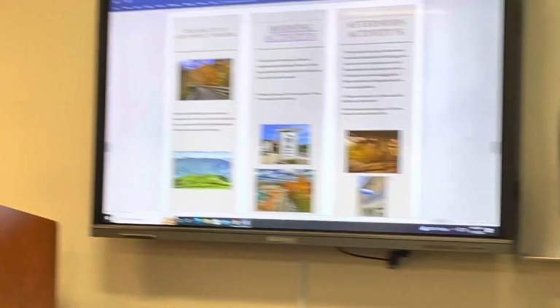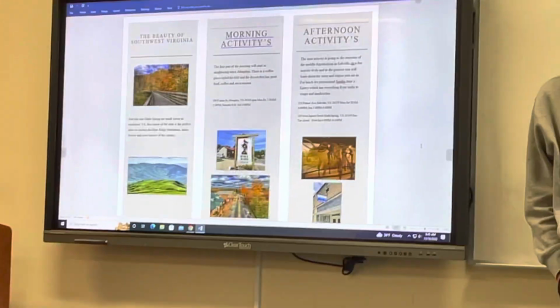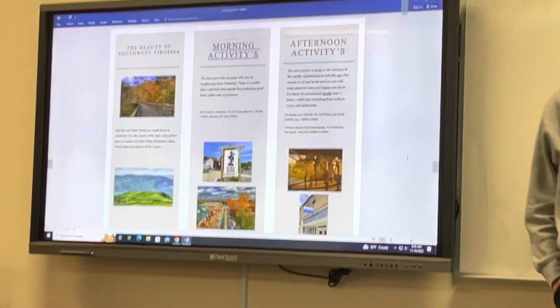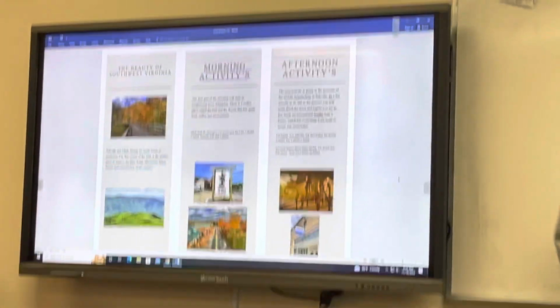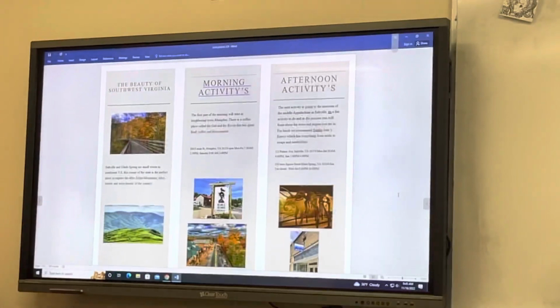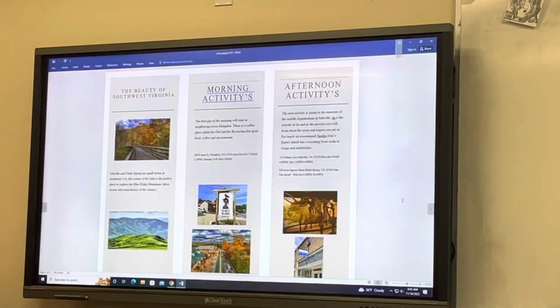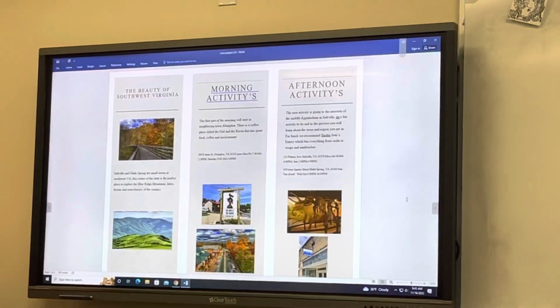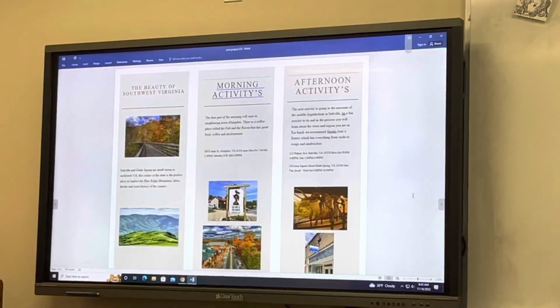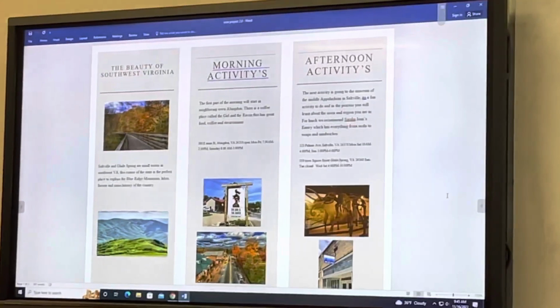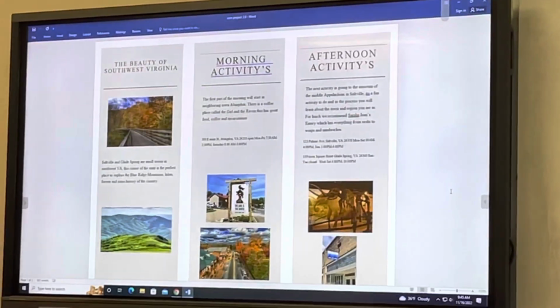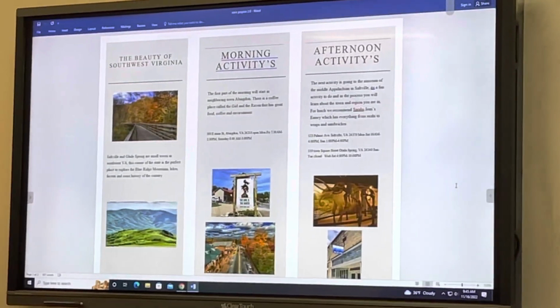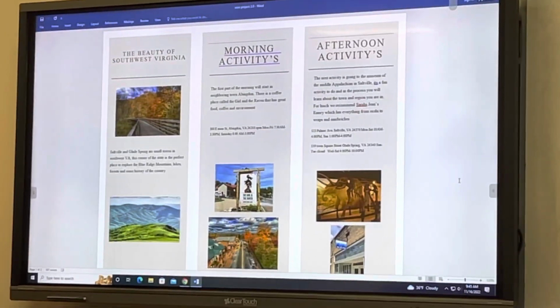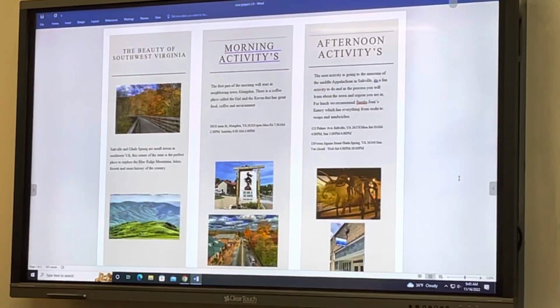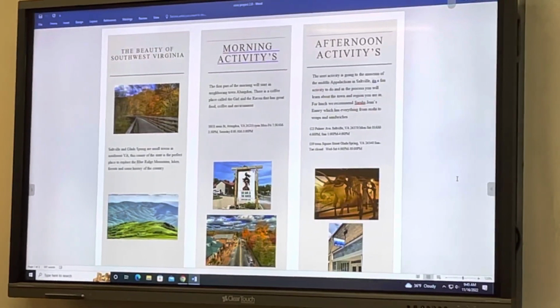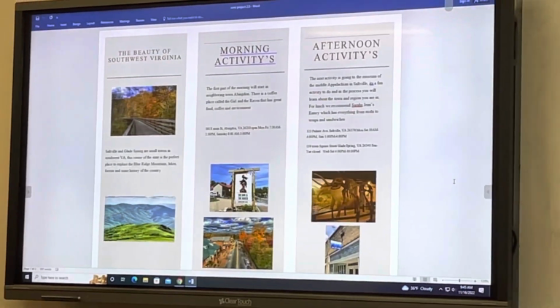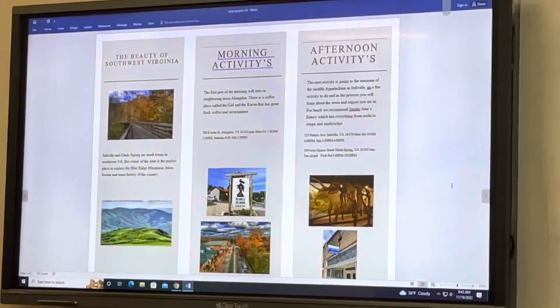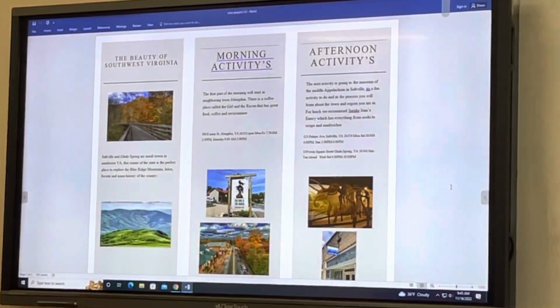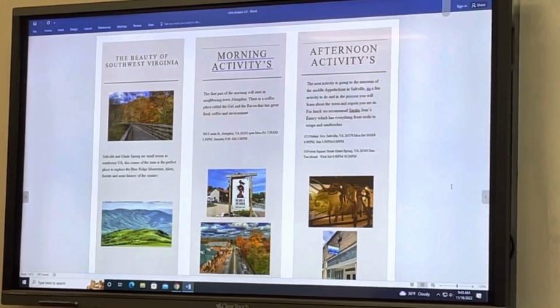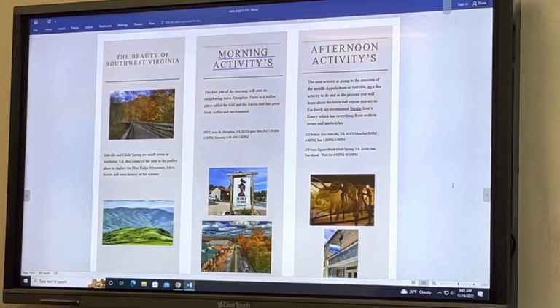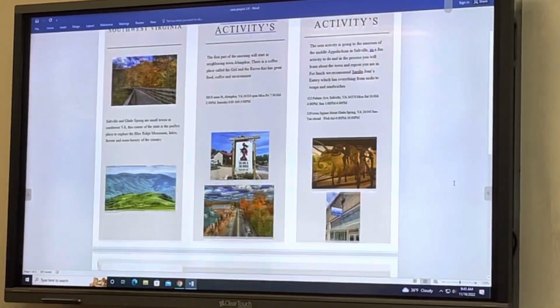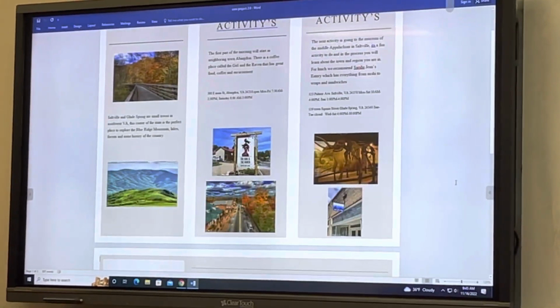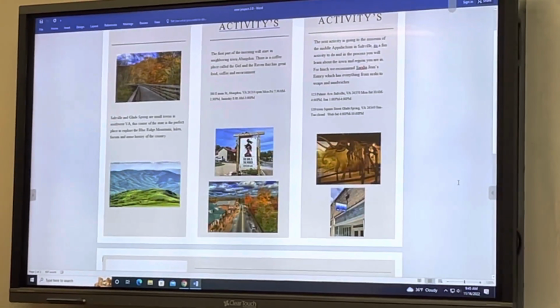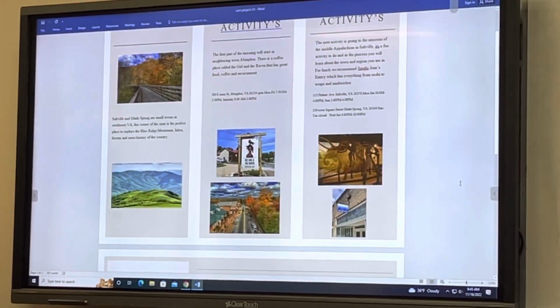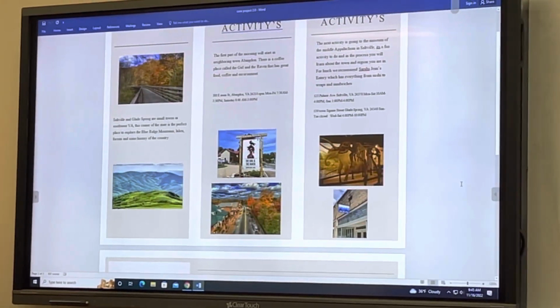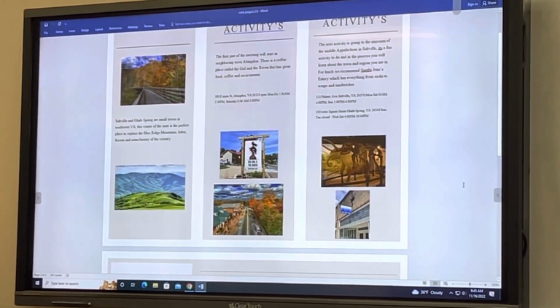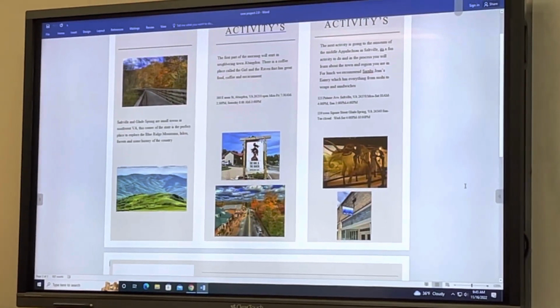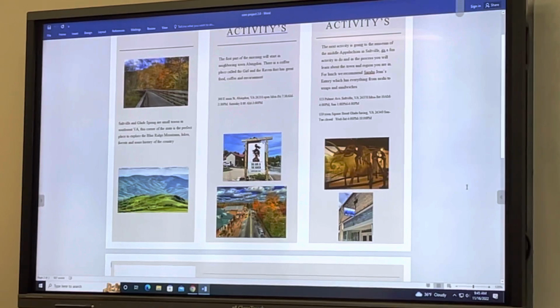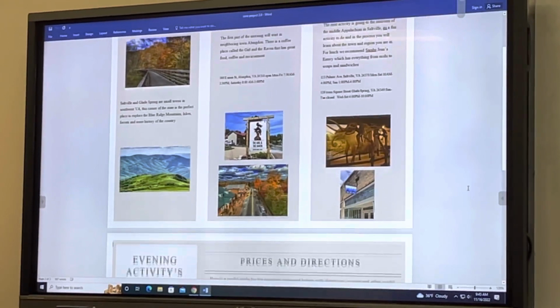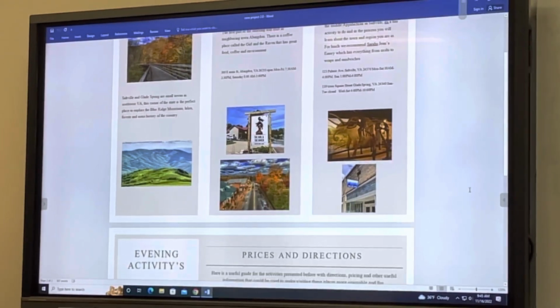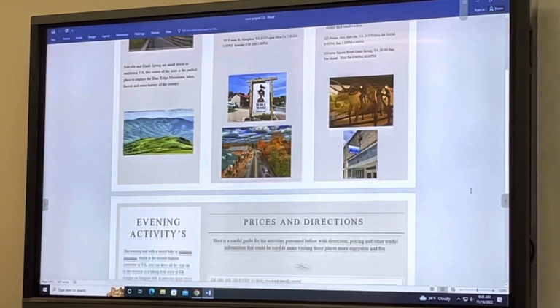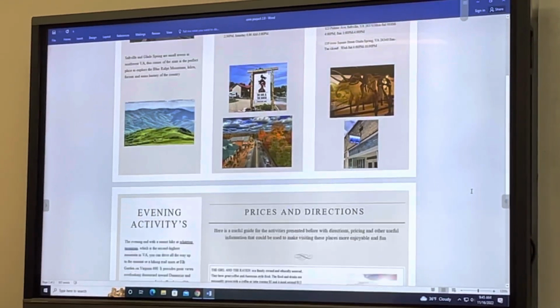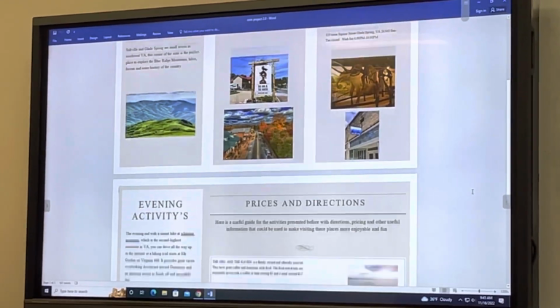Sarah Jean's is open Tuesday through Saturday from 4 to 9.